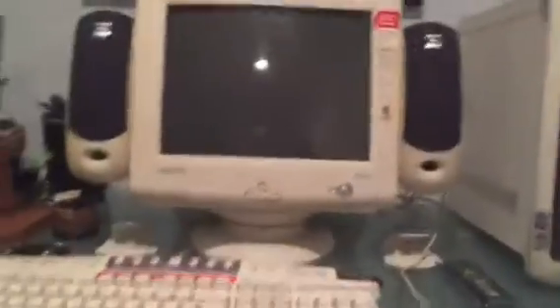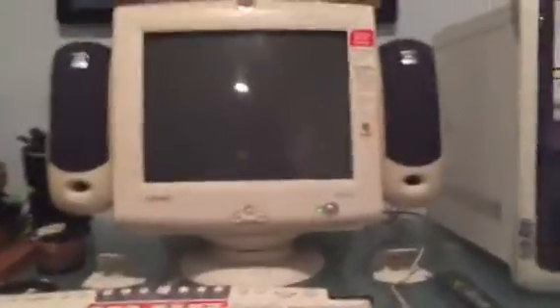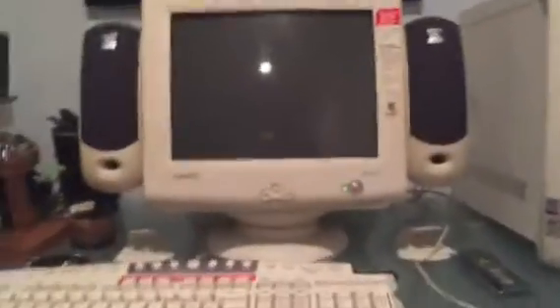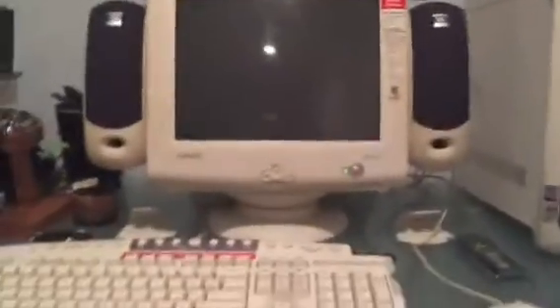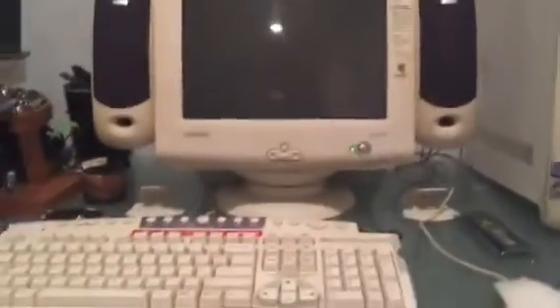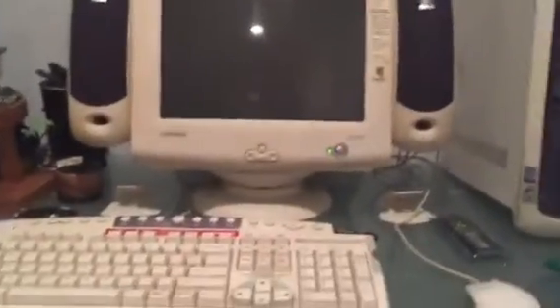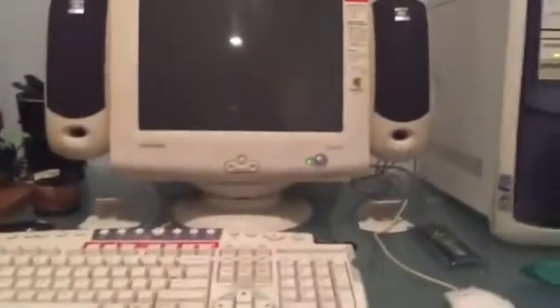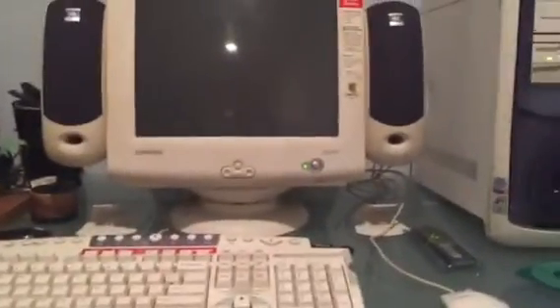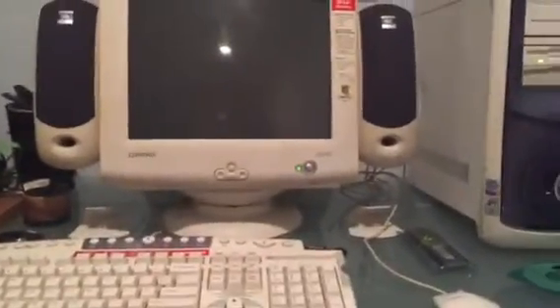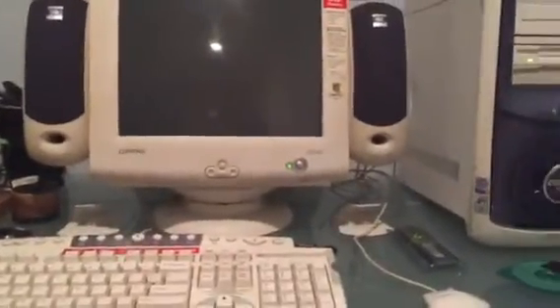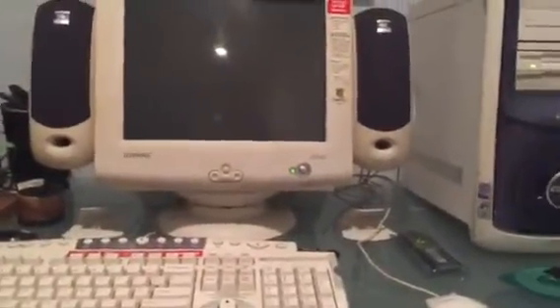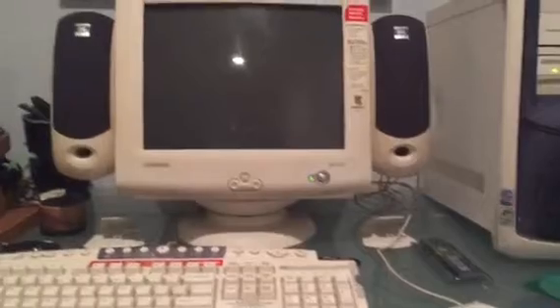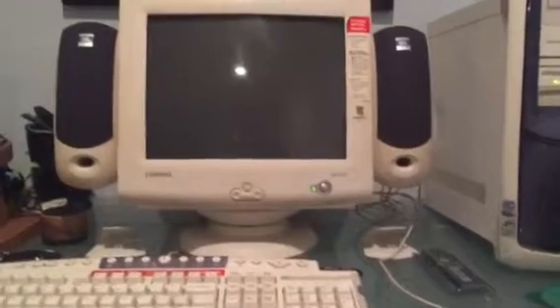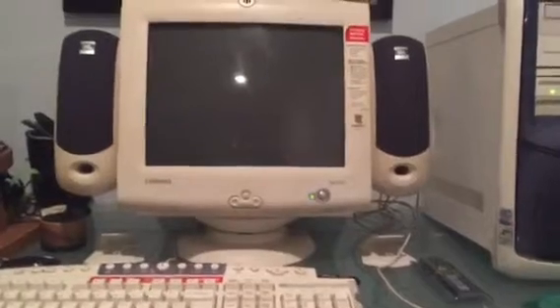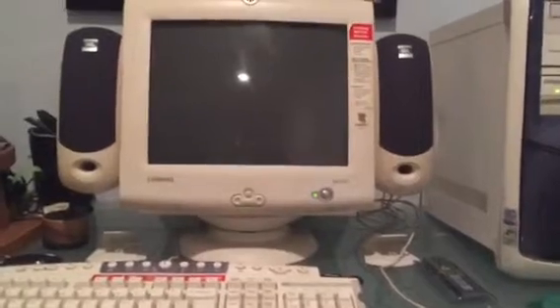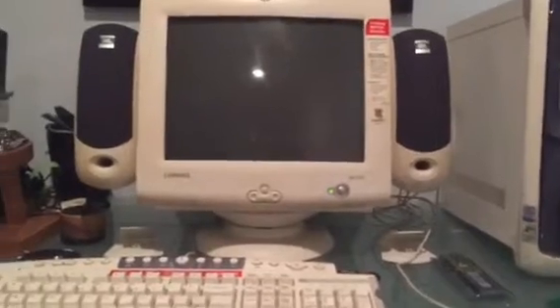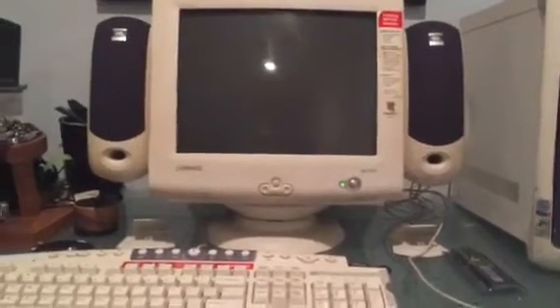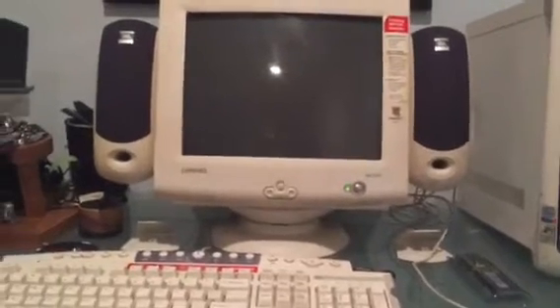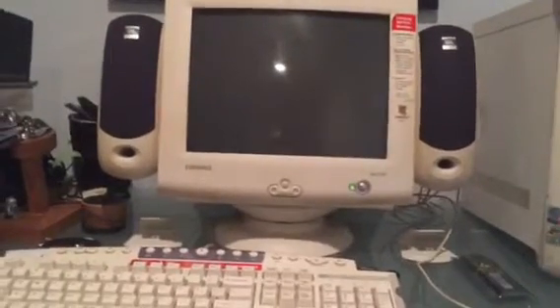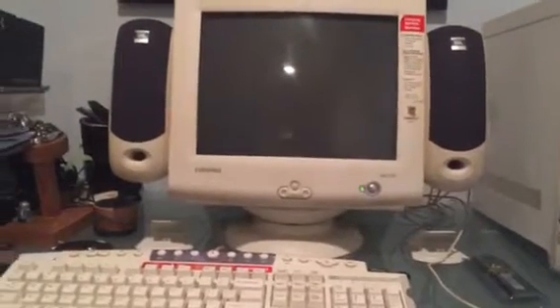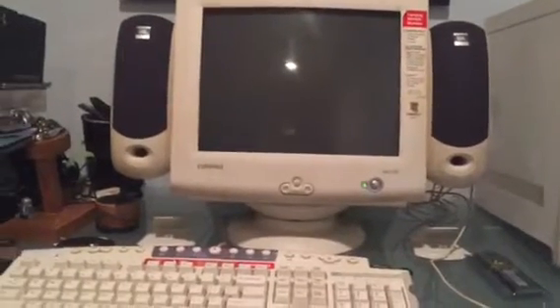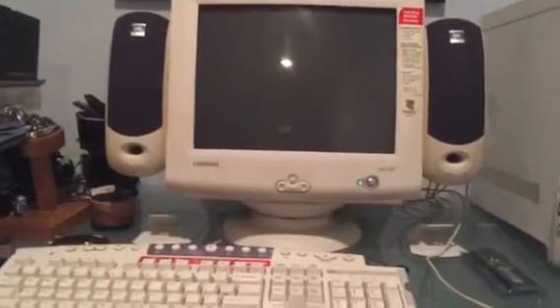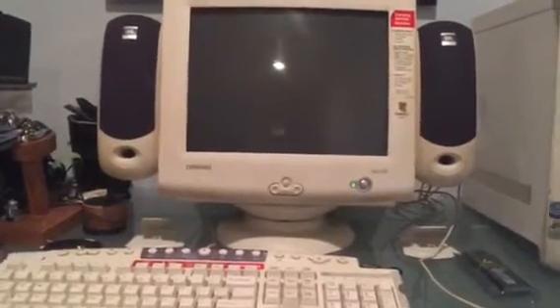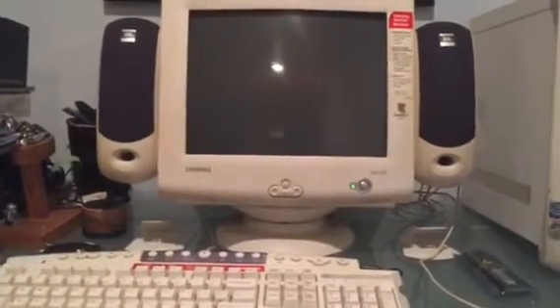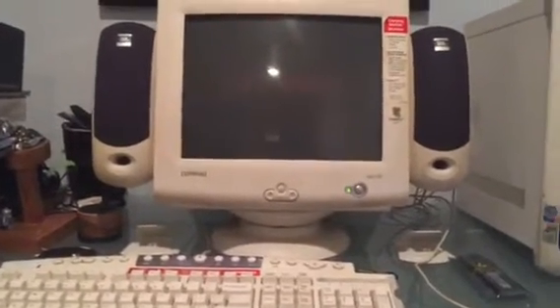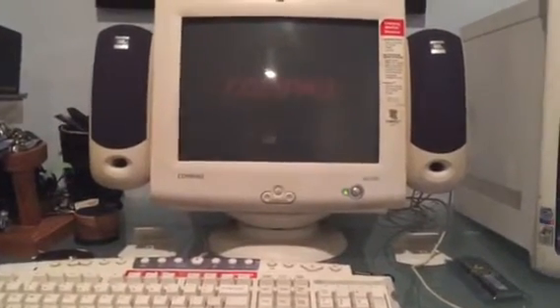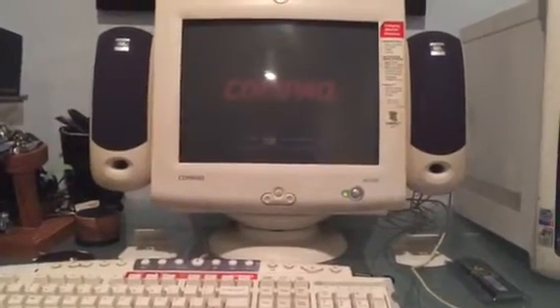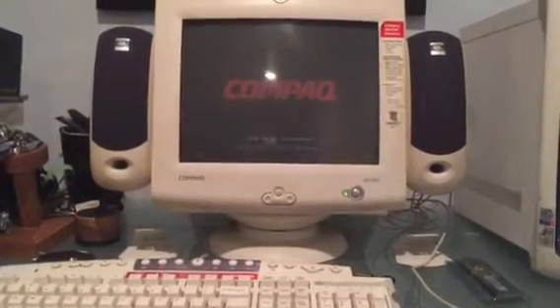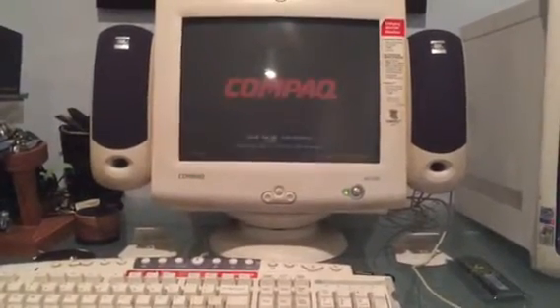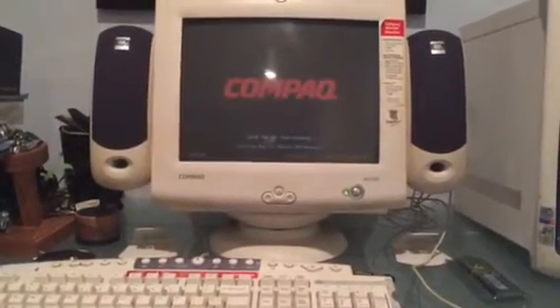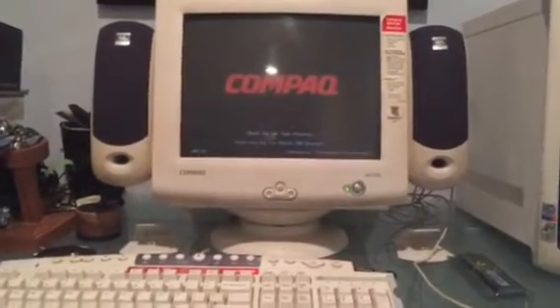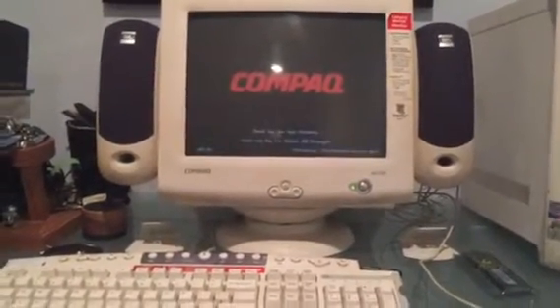Windows 7 doesn't work exactly properly on this thing, so I might put Windows XP back on it.